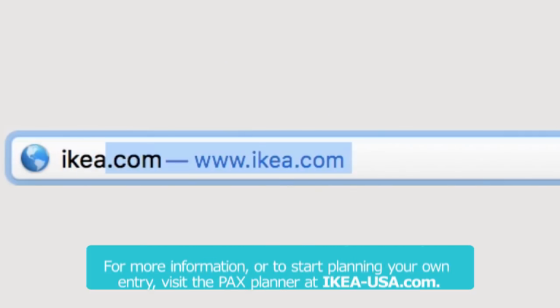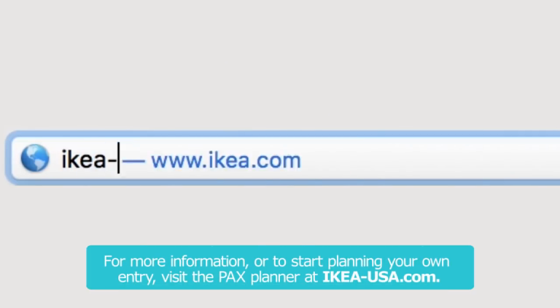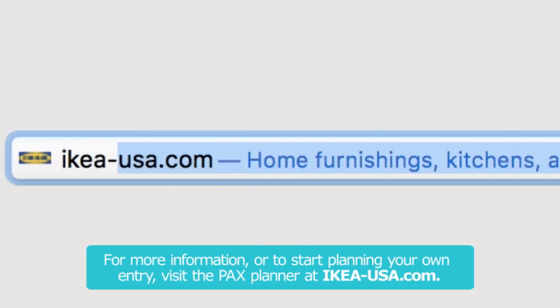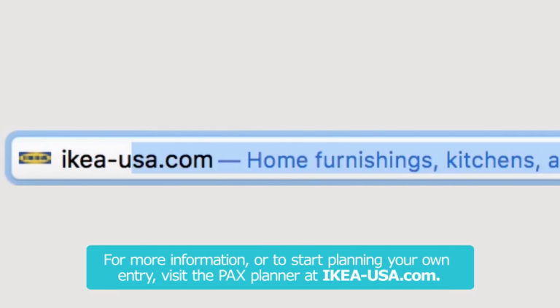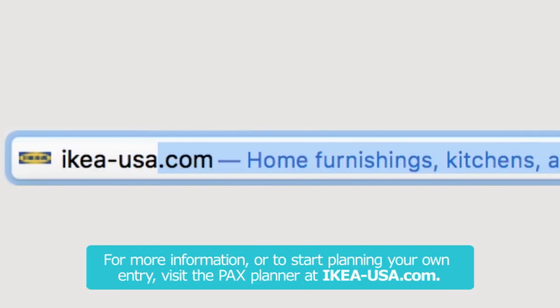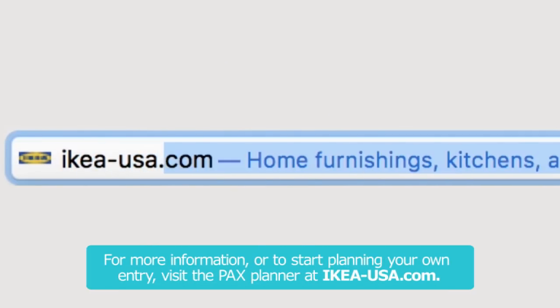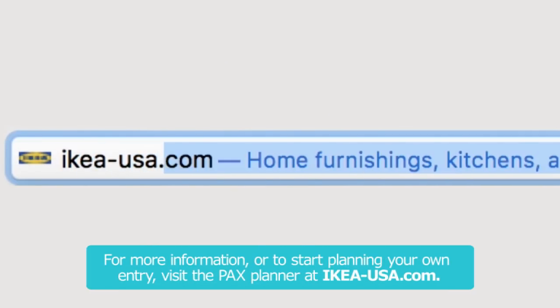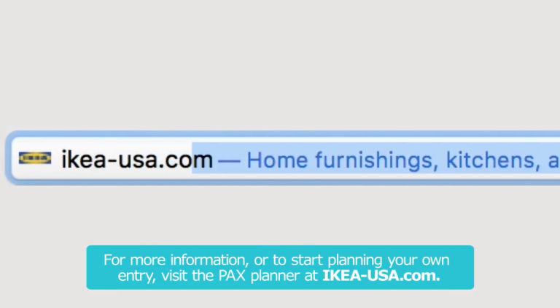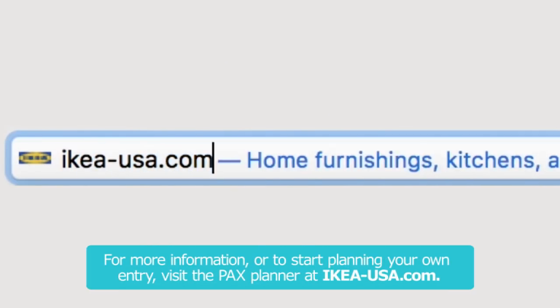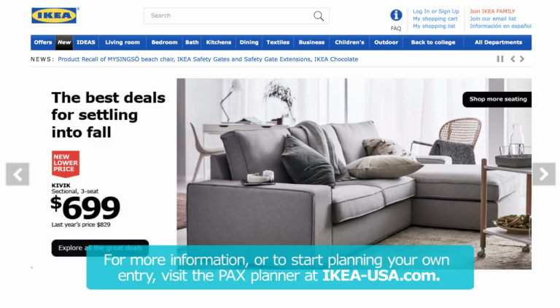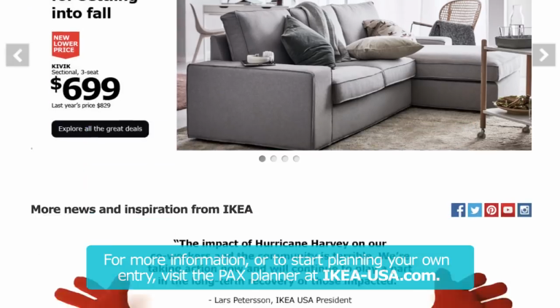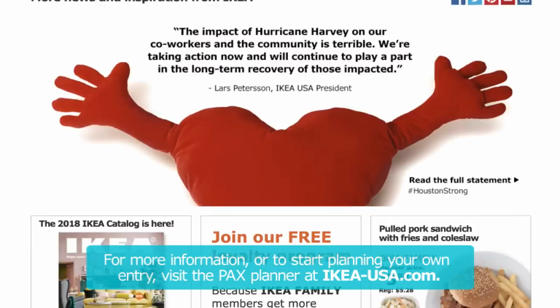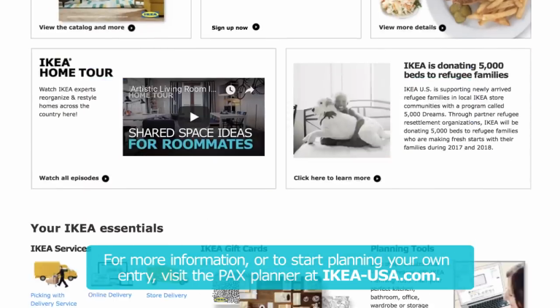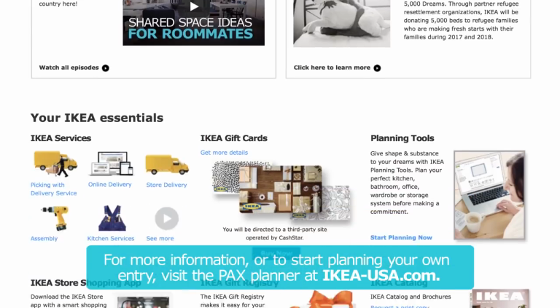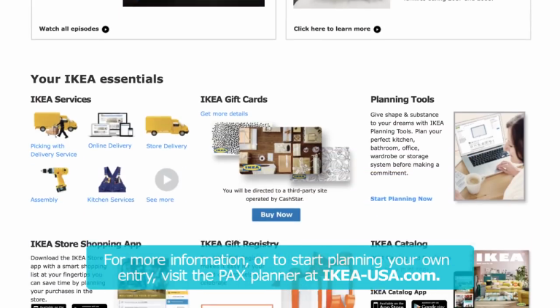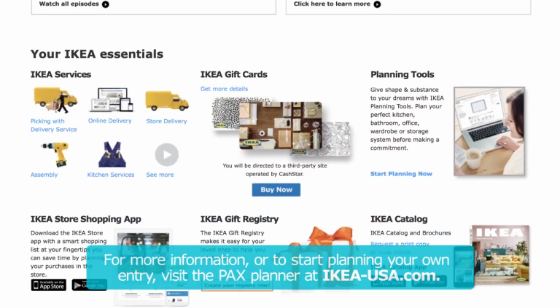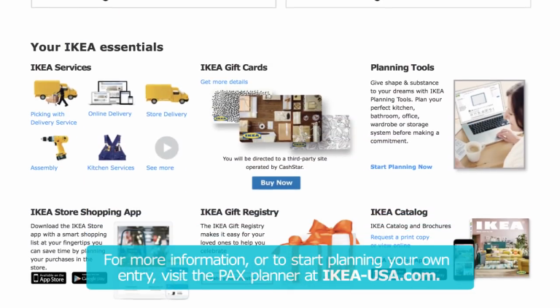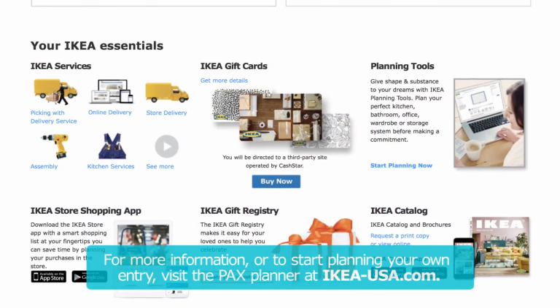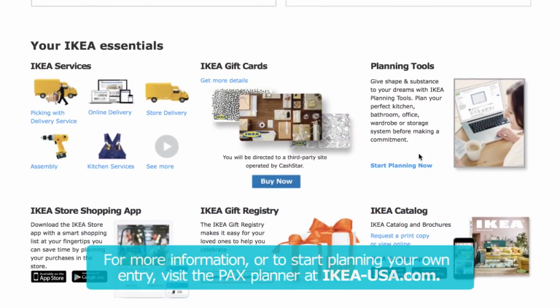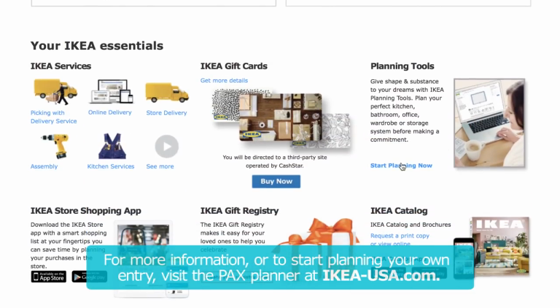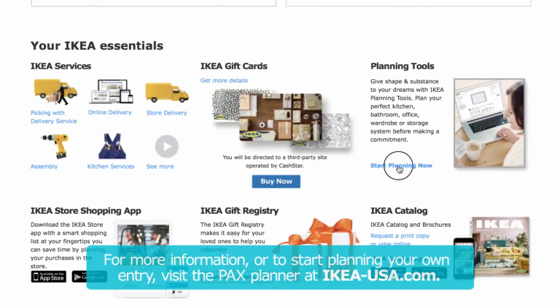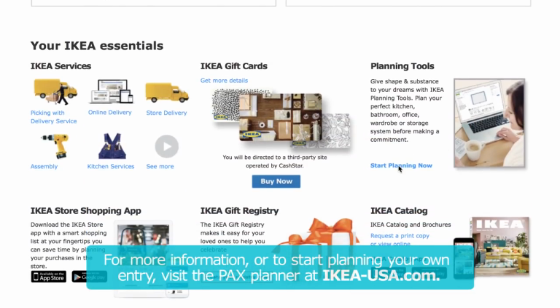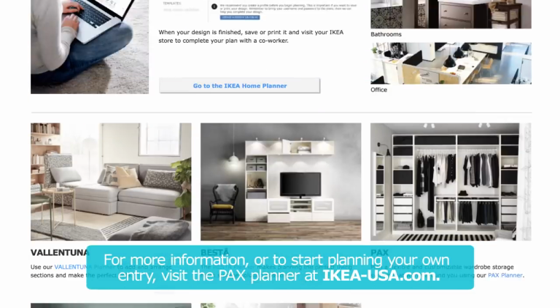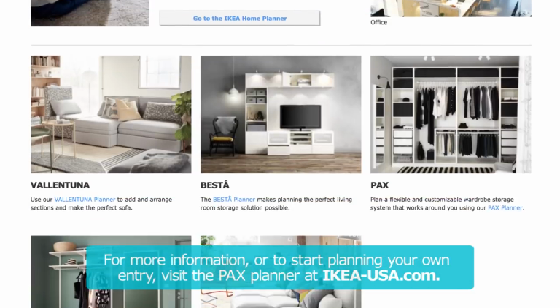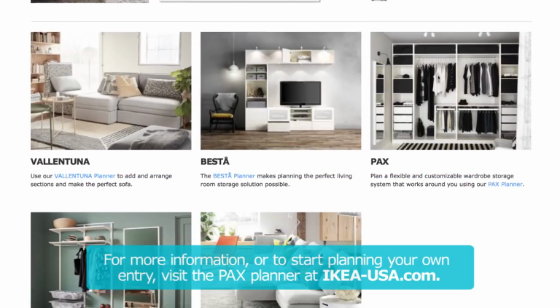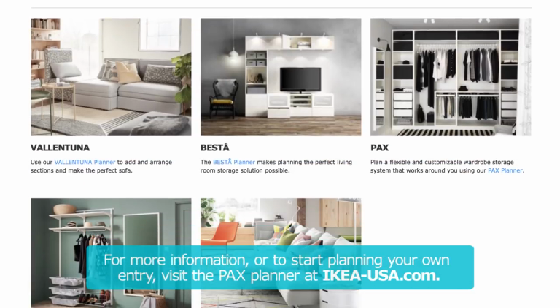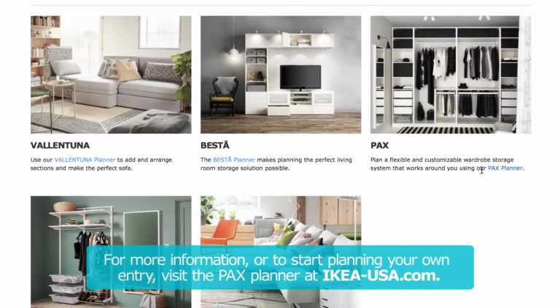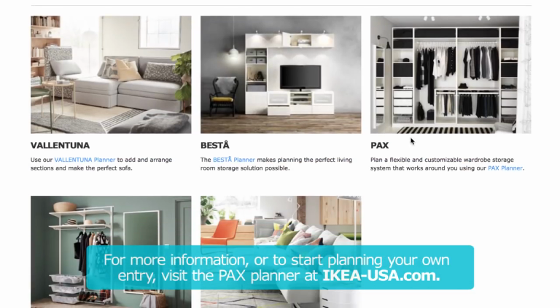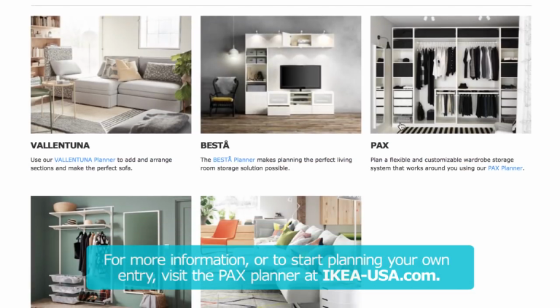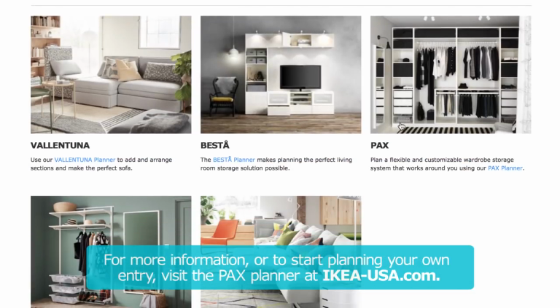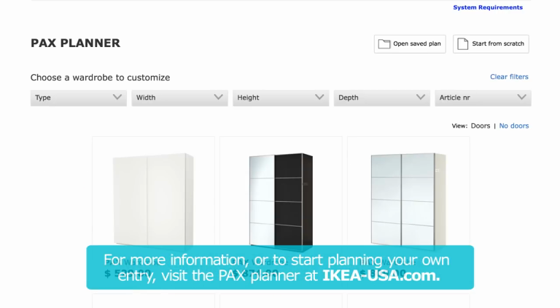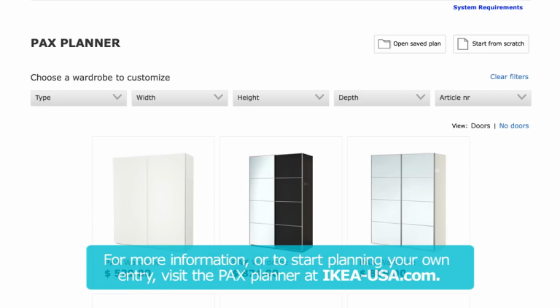For more information or to start planning your own entry, visit the PAX Planner at IKEA-USA.com.